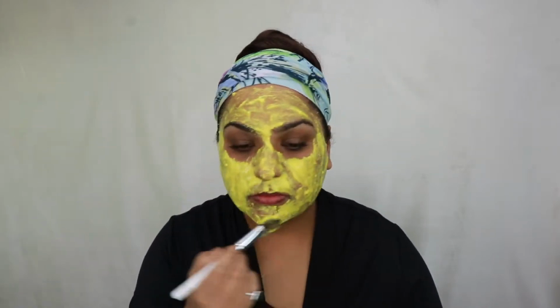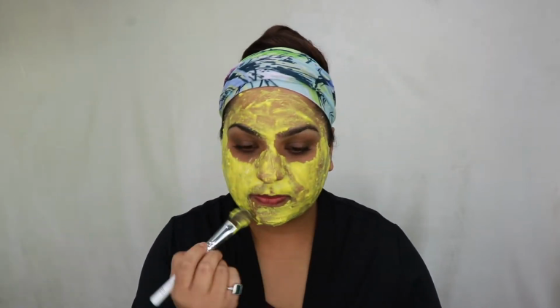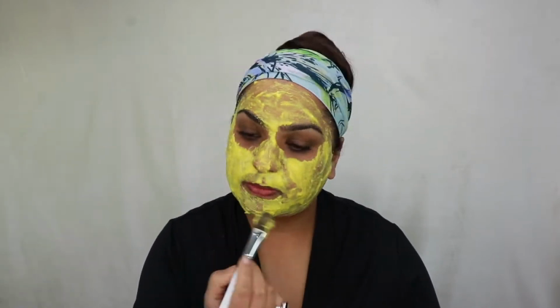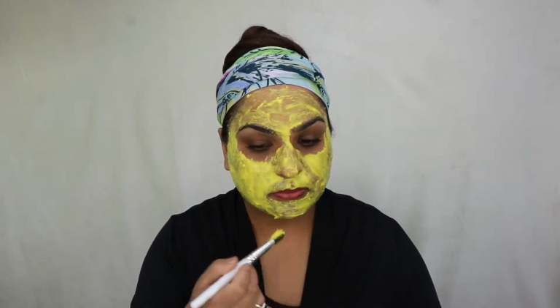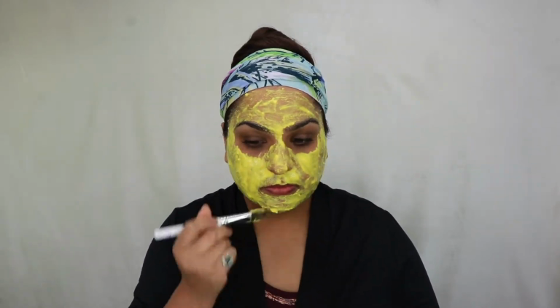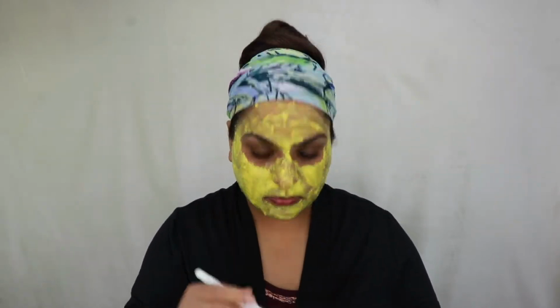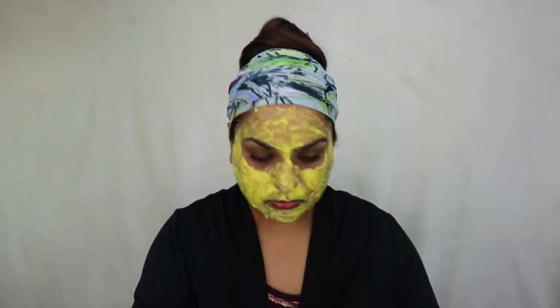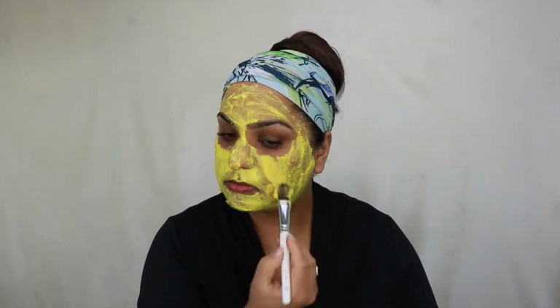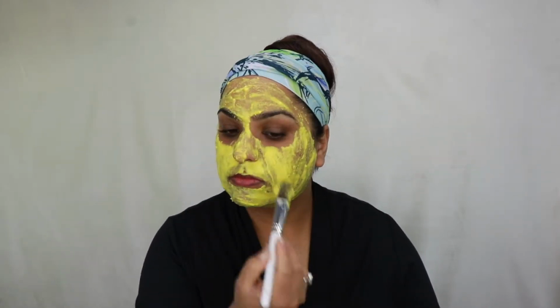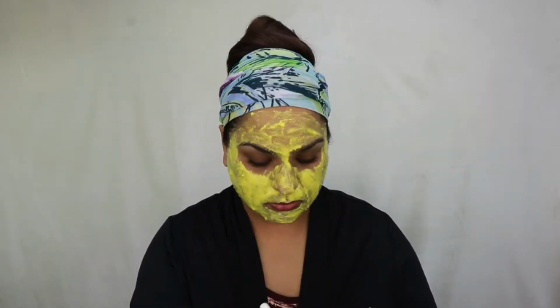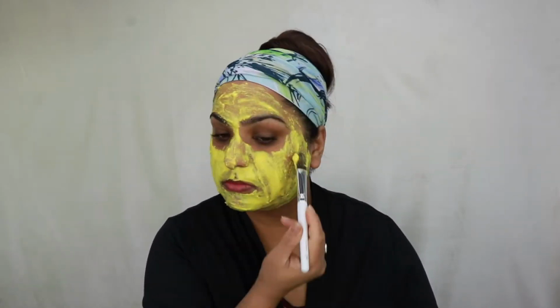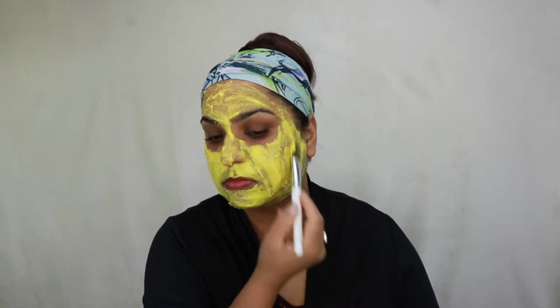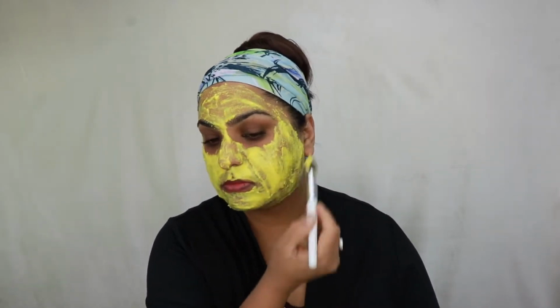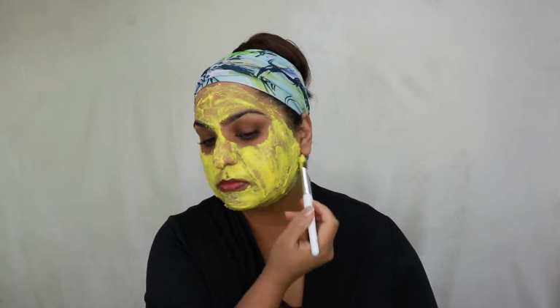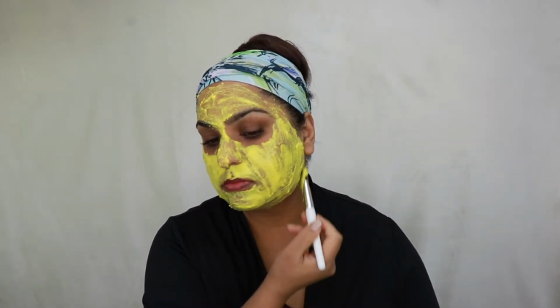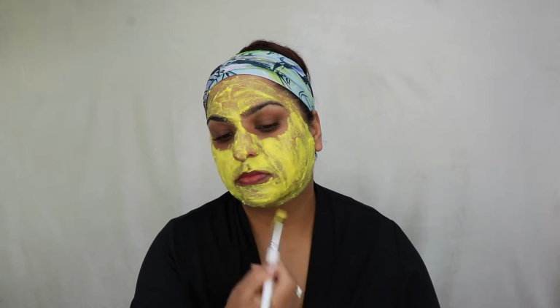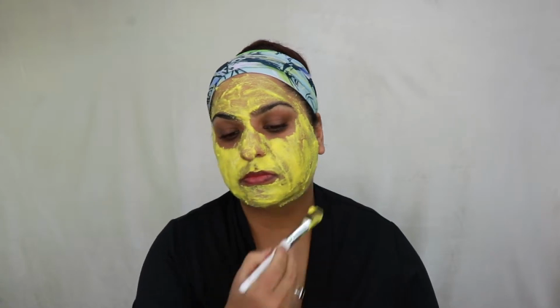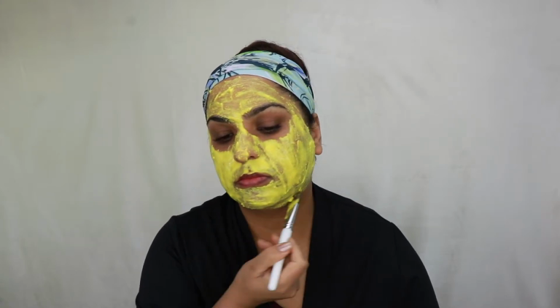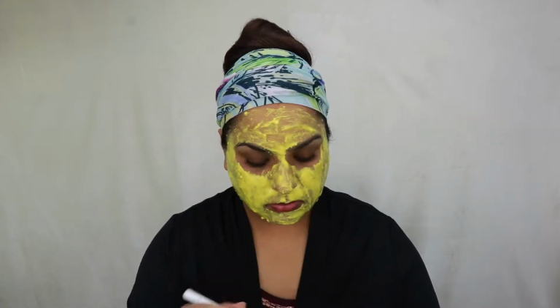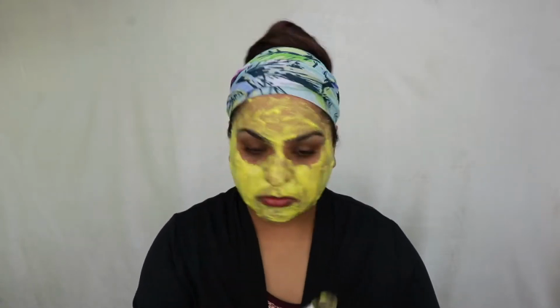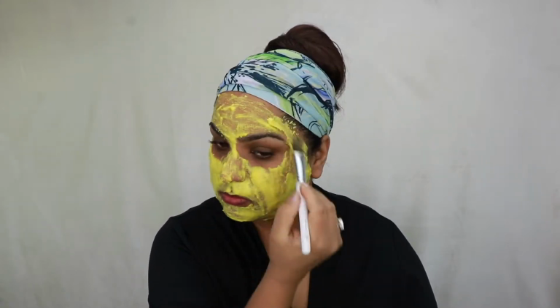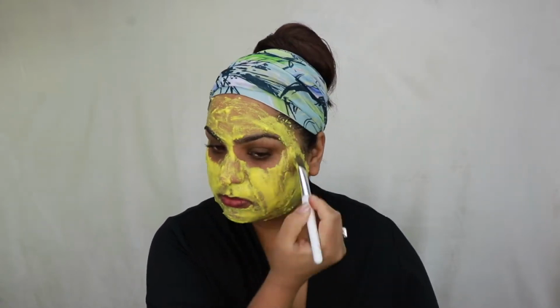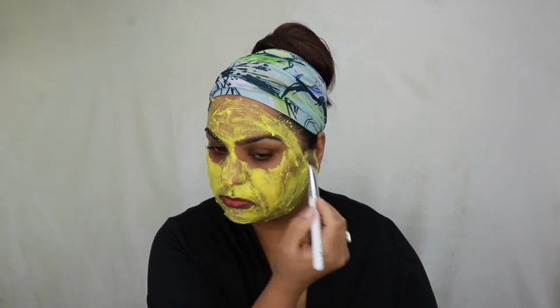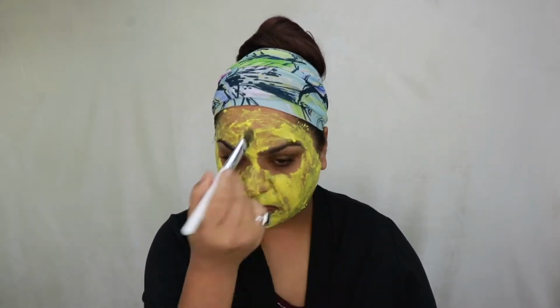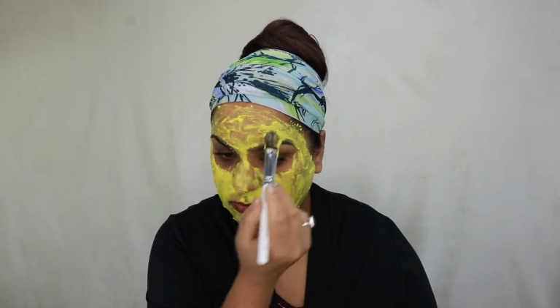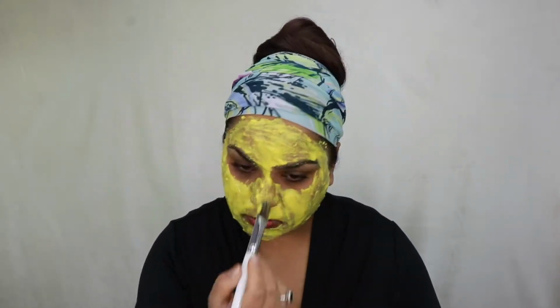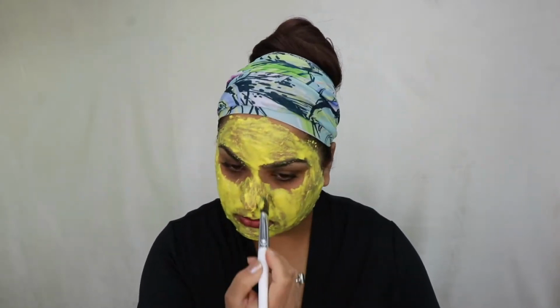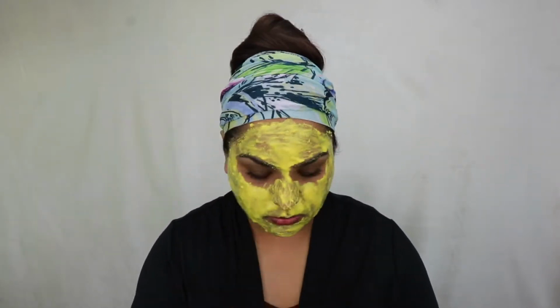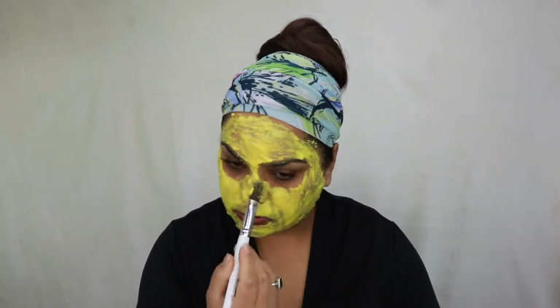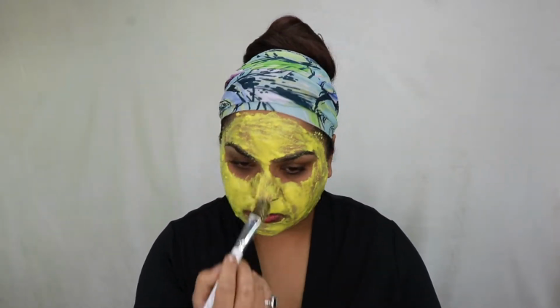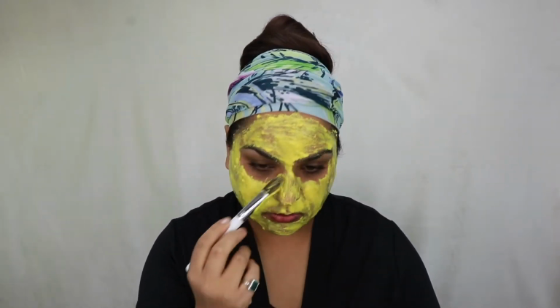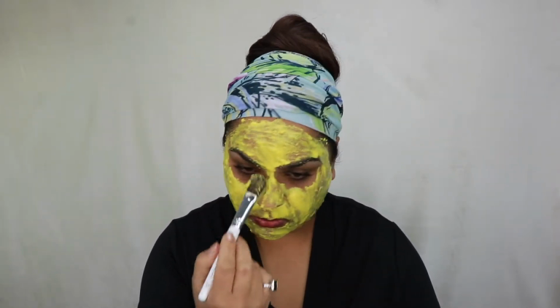It's always a good idea to patch test before applying anything to your face. We're gonna leave this mask on for 15 to 20 minutes.